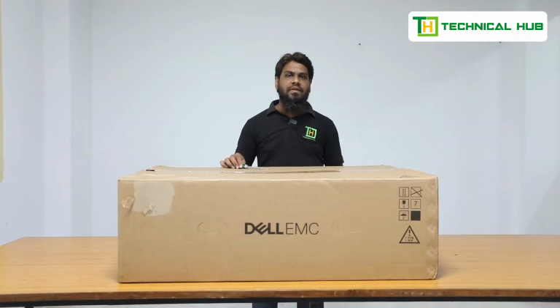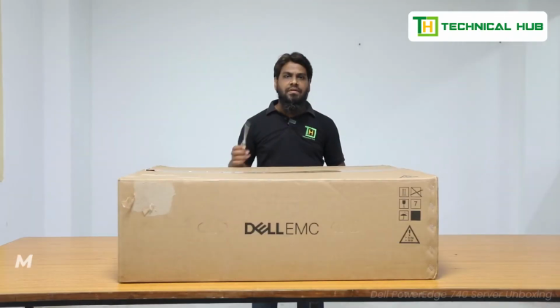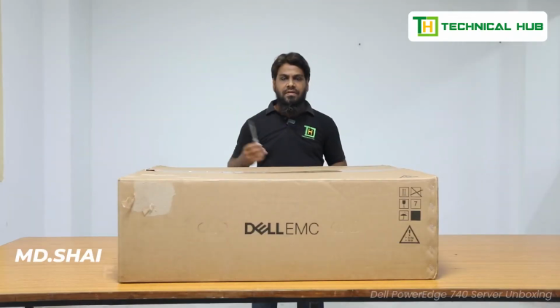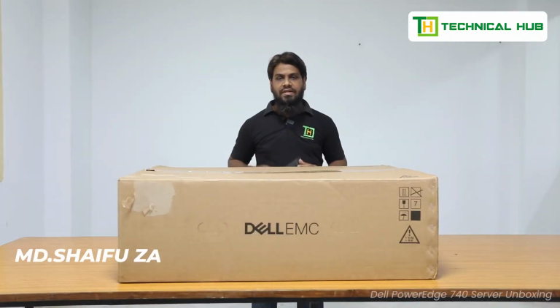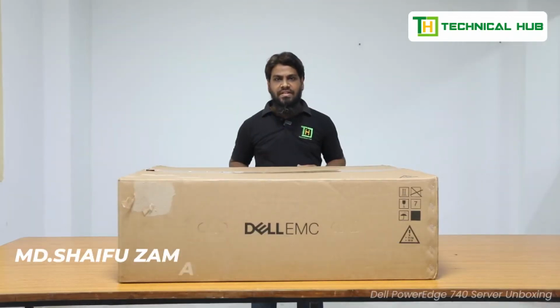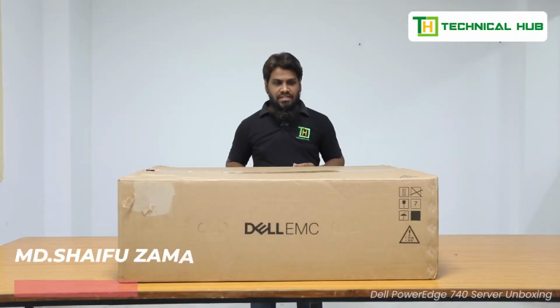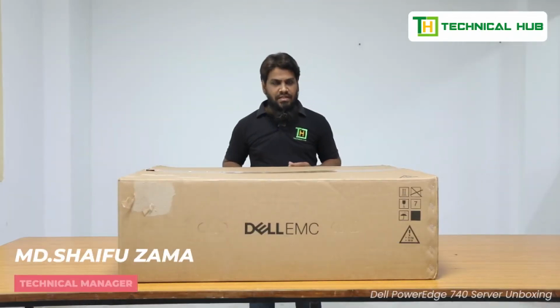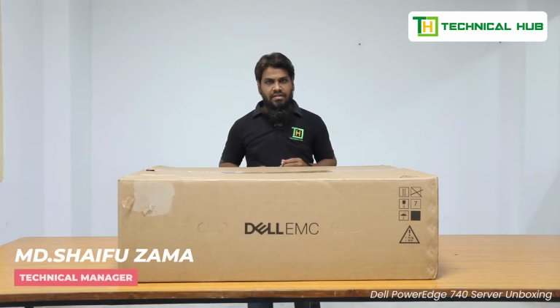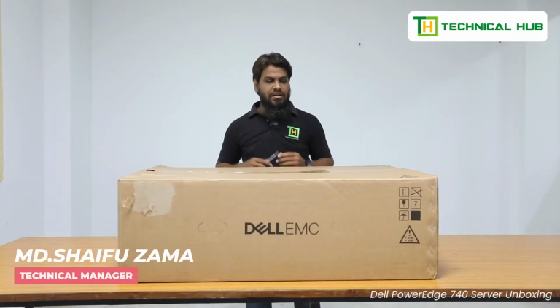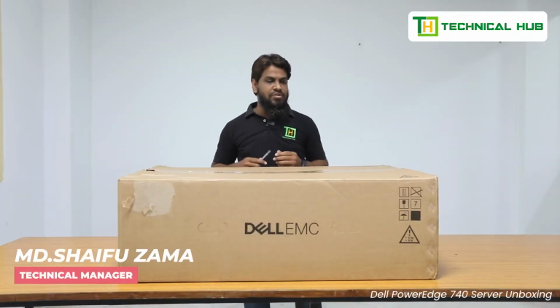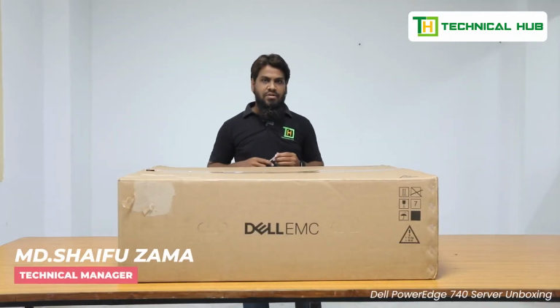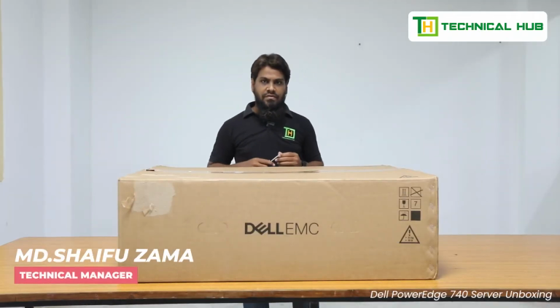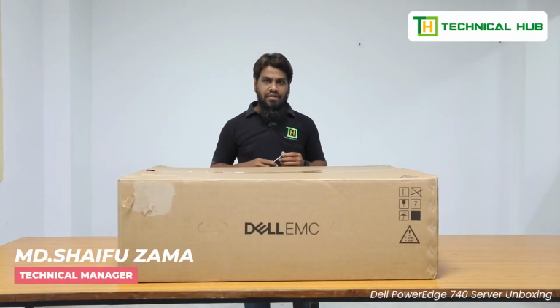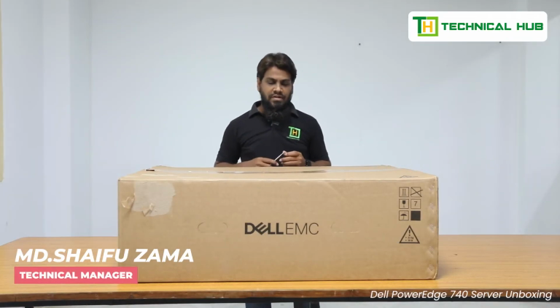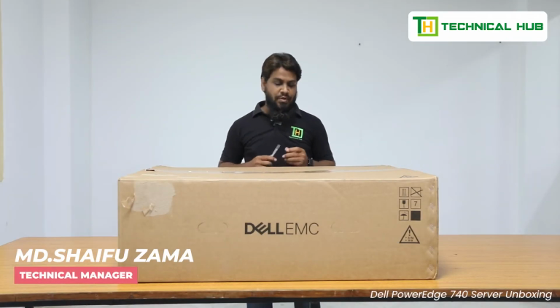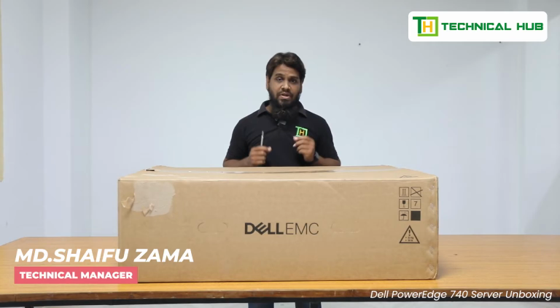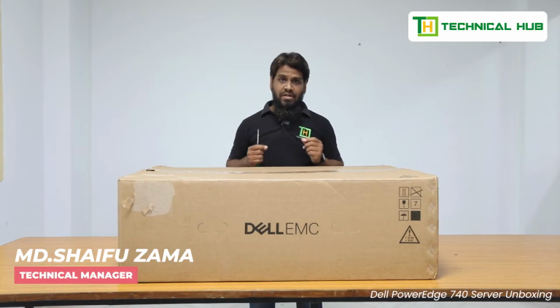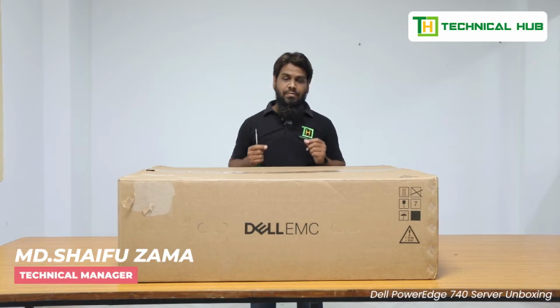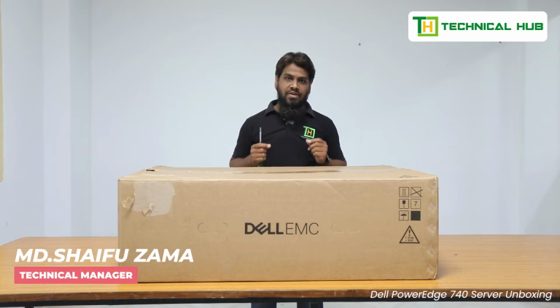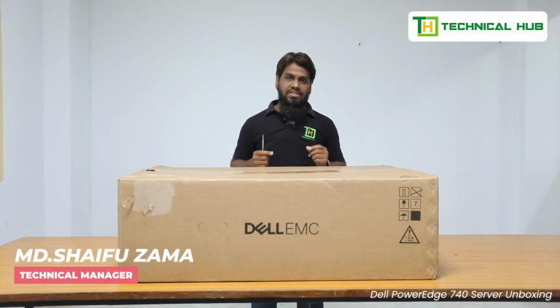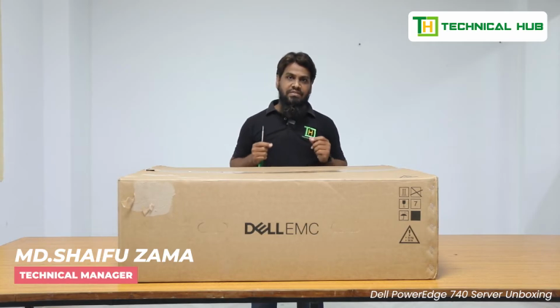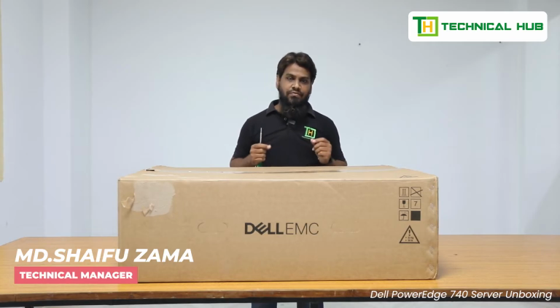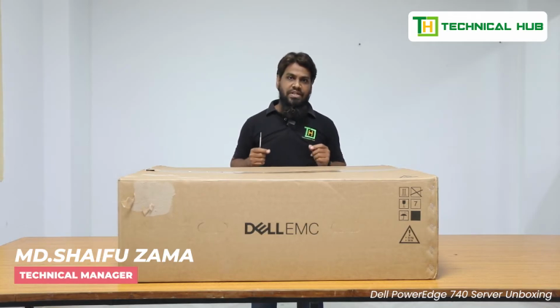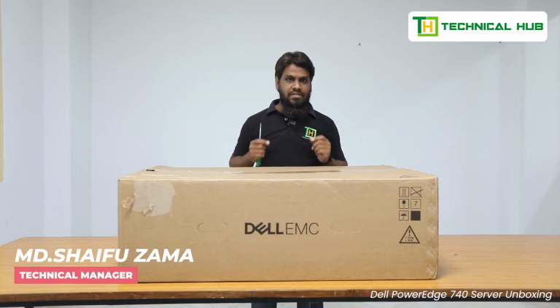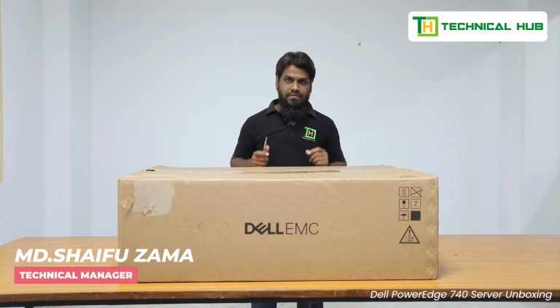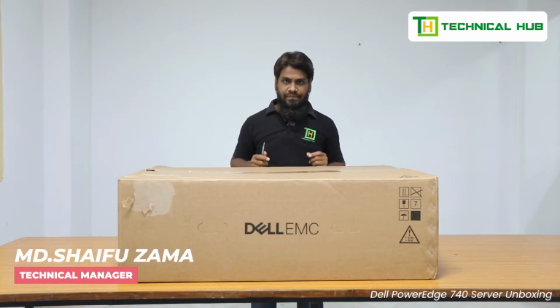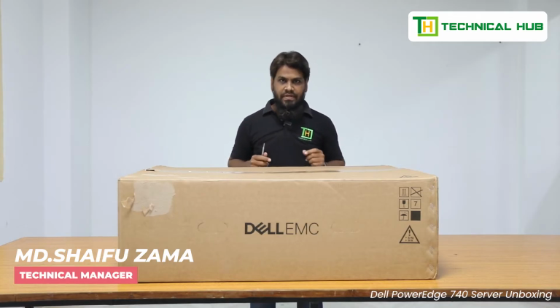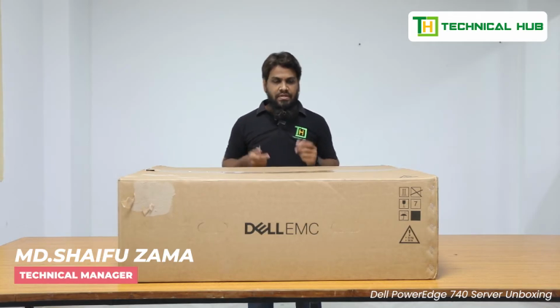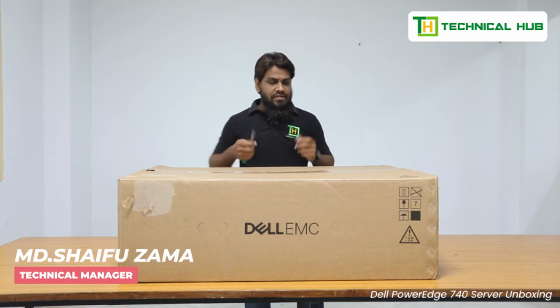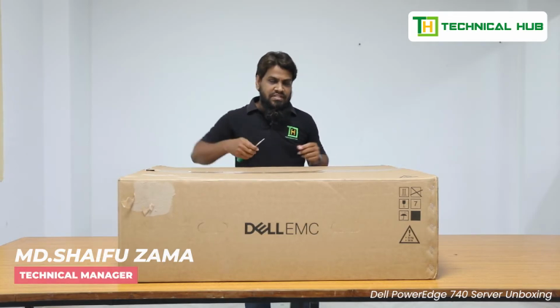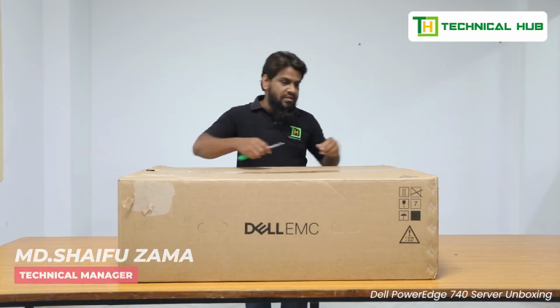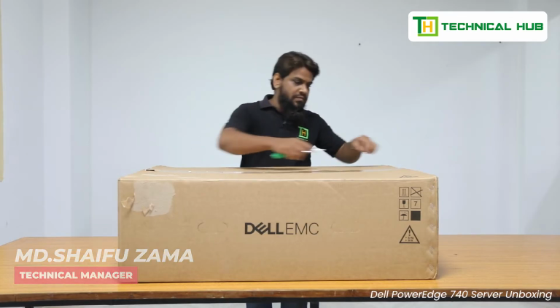Hi, let's see the unboxing of the Dell PowerEdge 740 server. Let's start now.